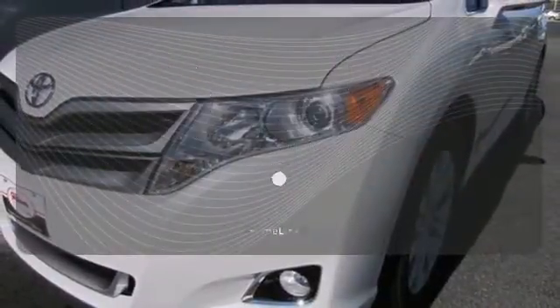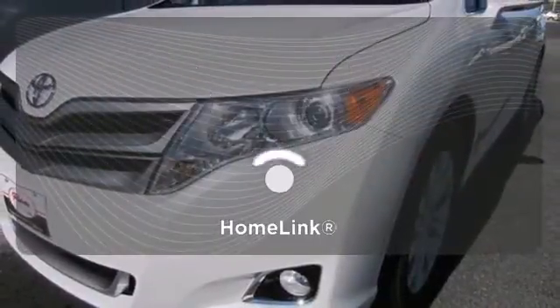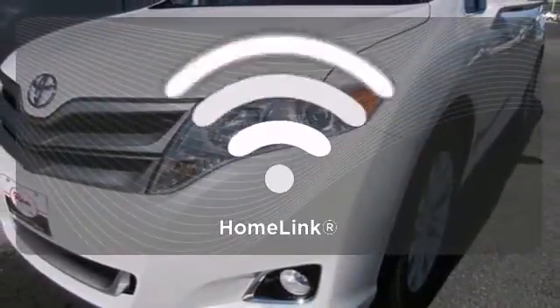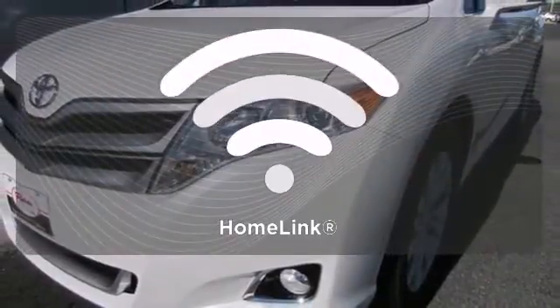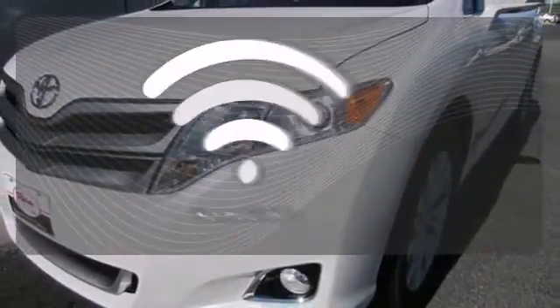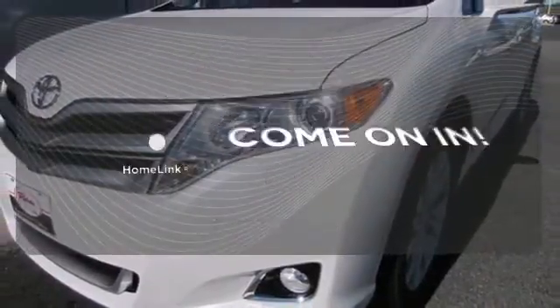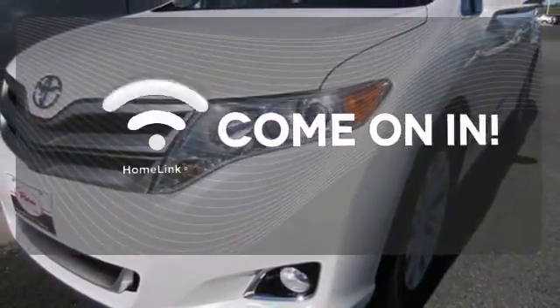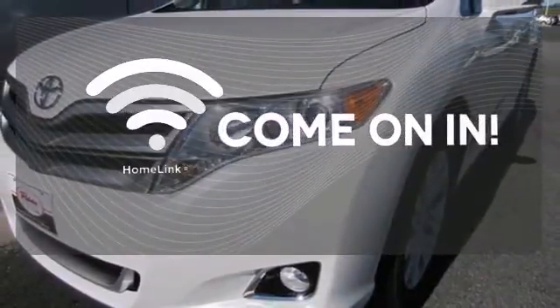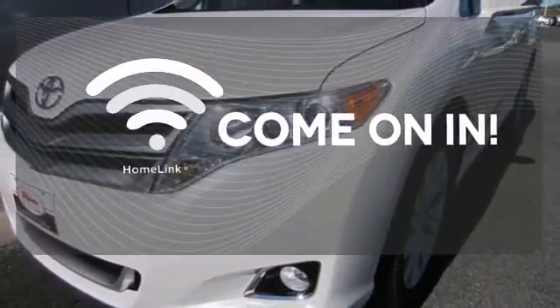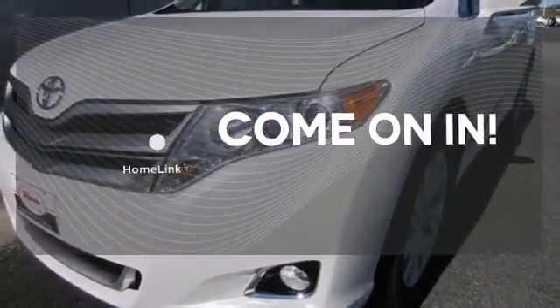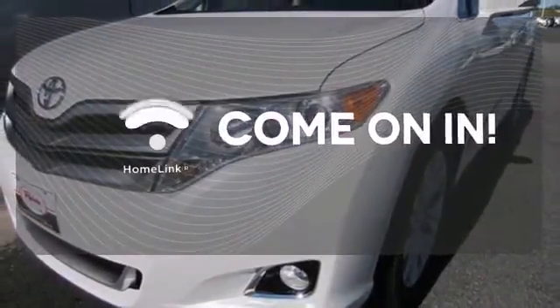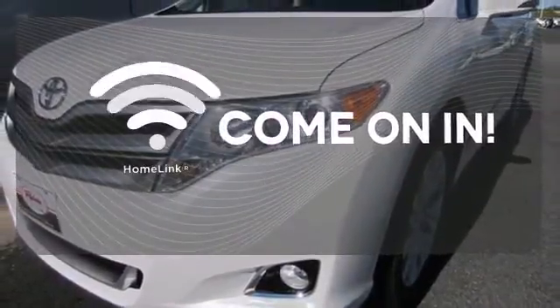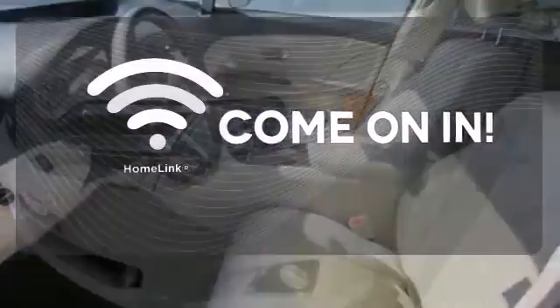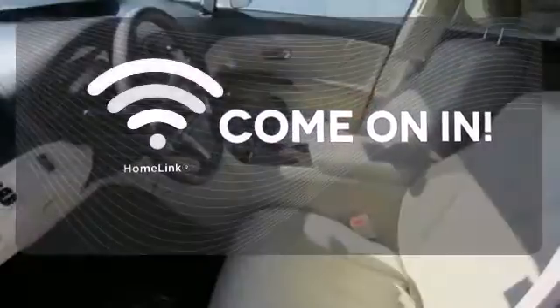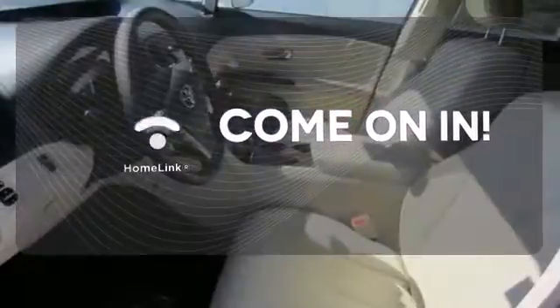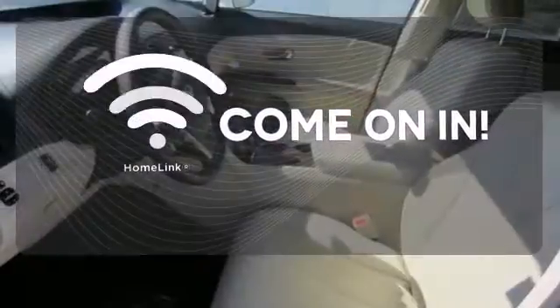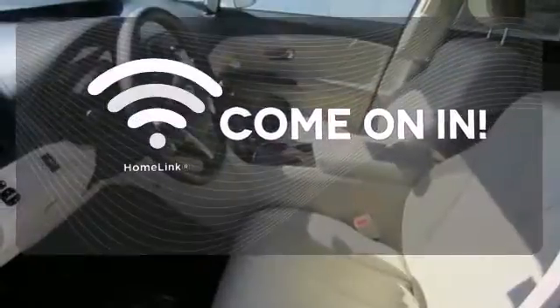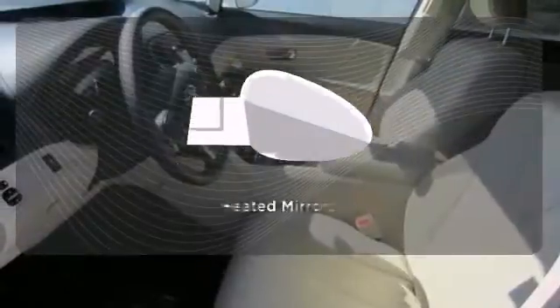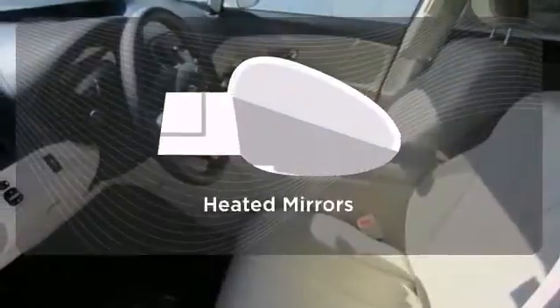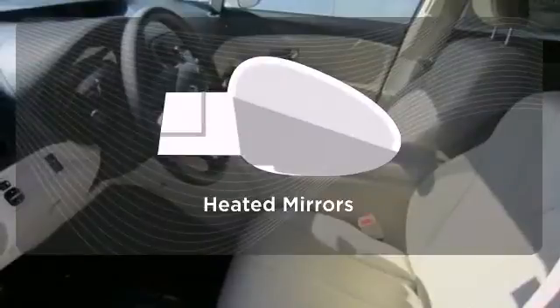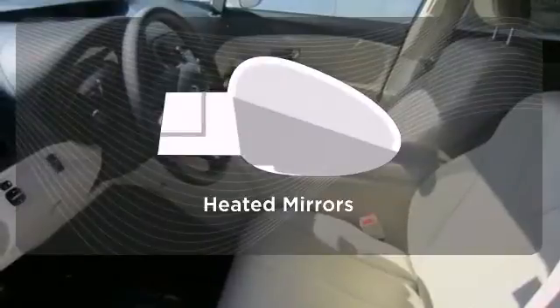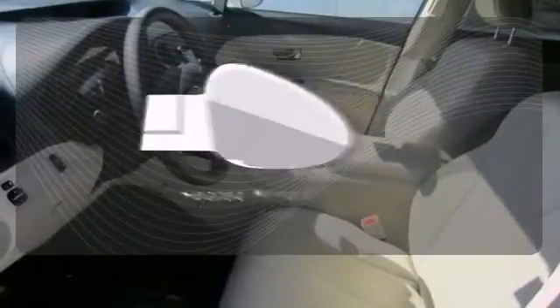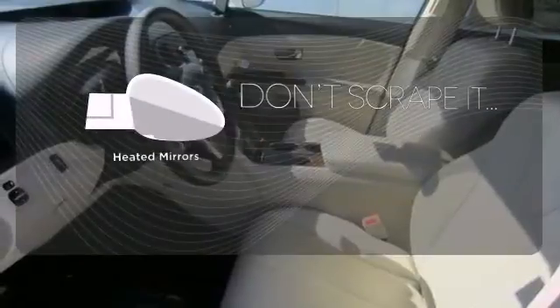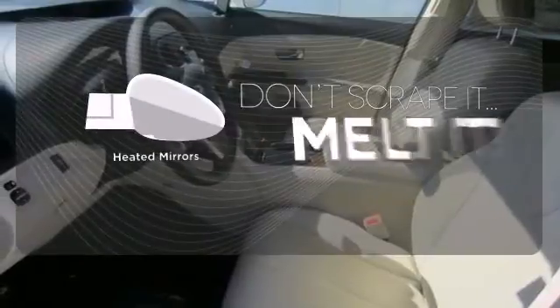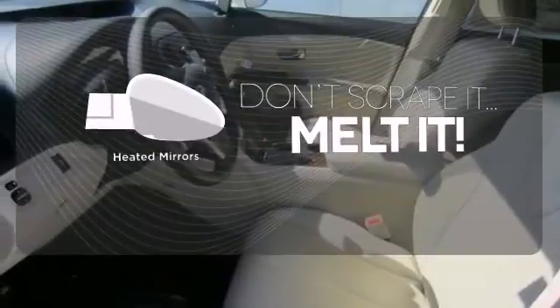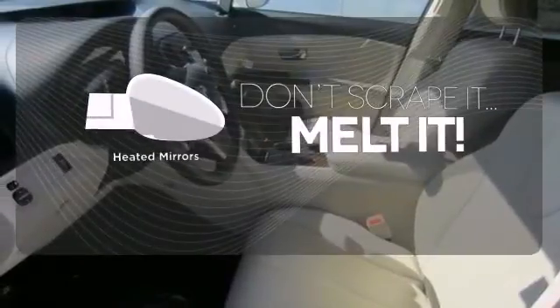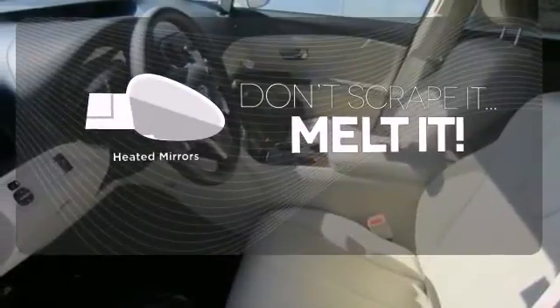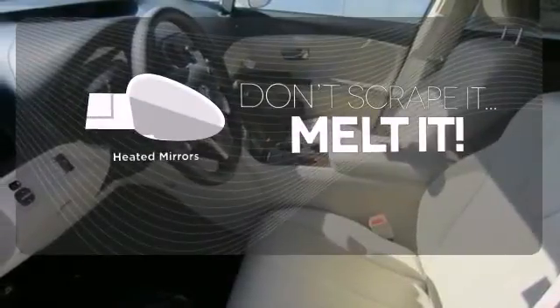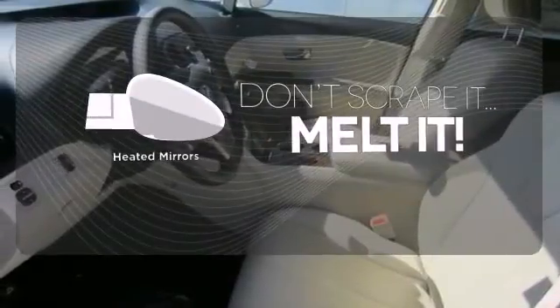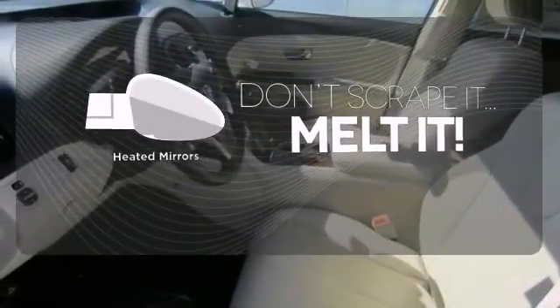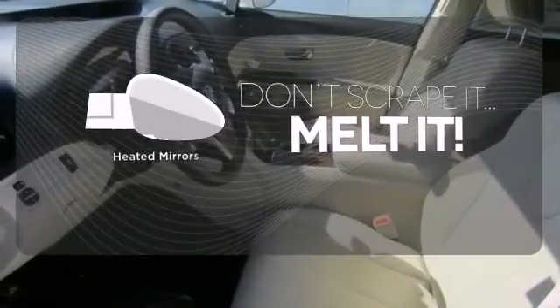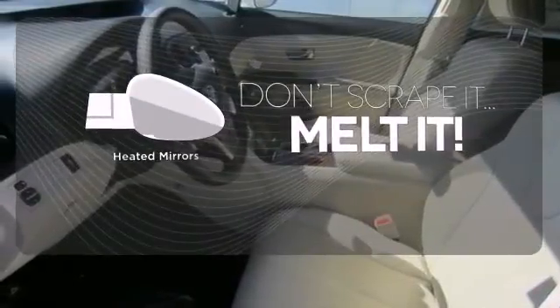Doors open and your path is well lit with Homelink. Leave the scraper in the car thanks to the heated mirrors.